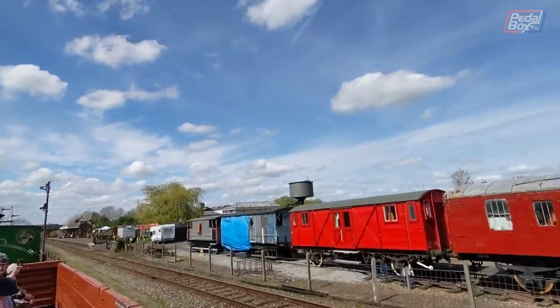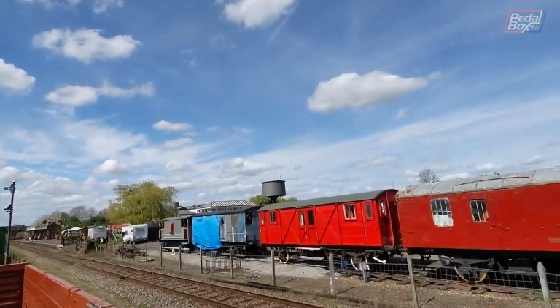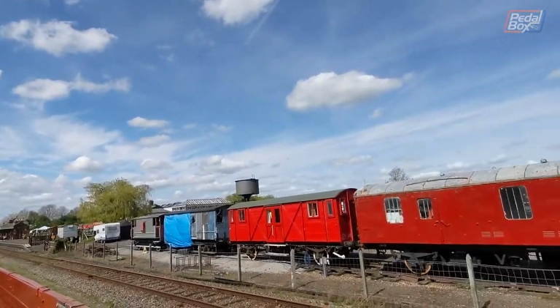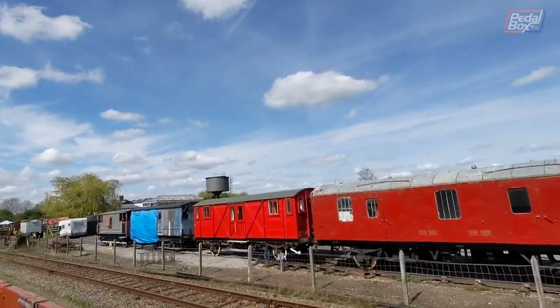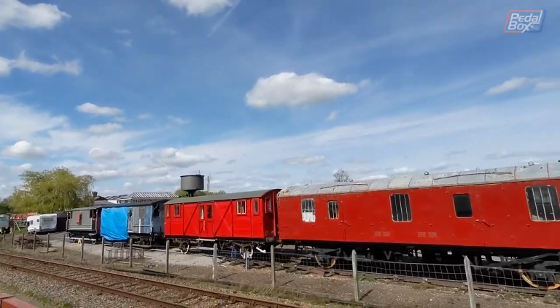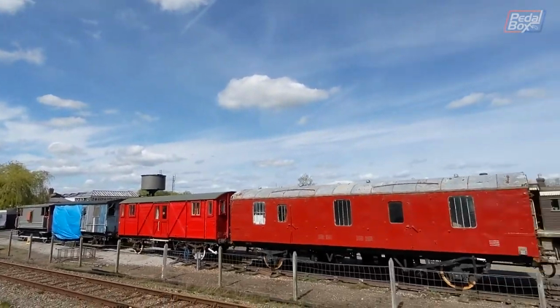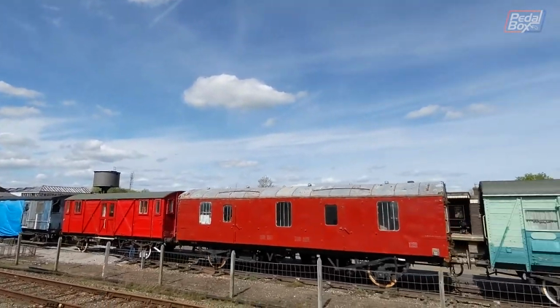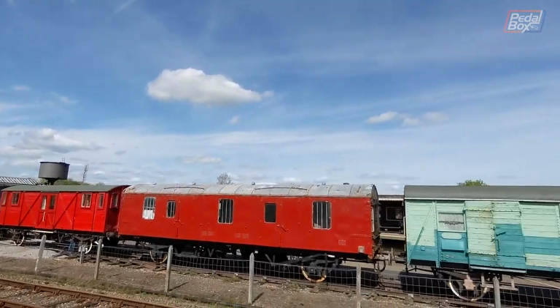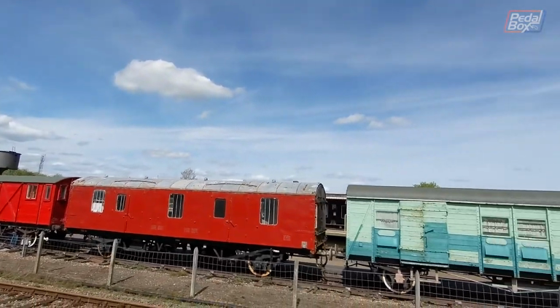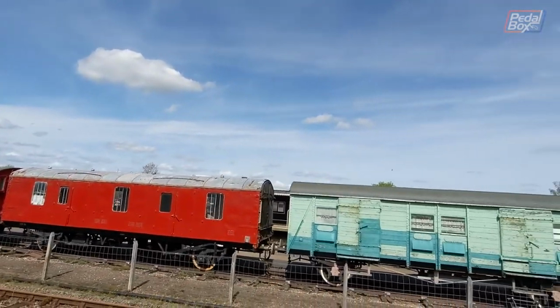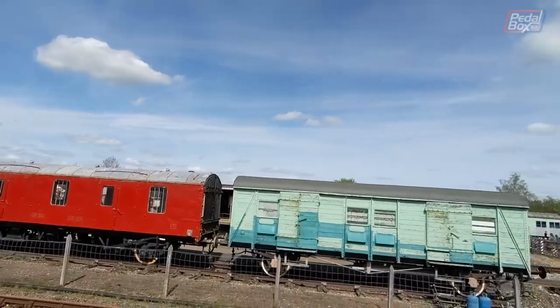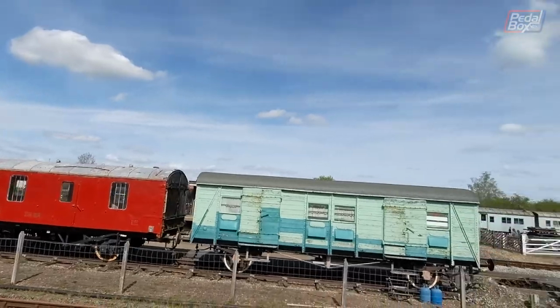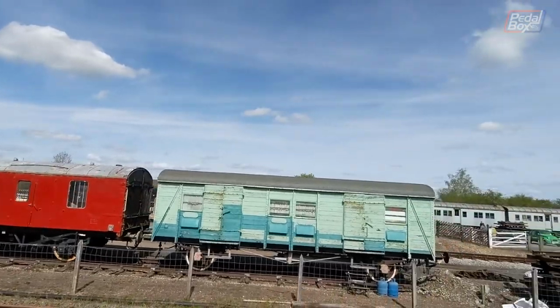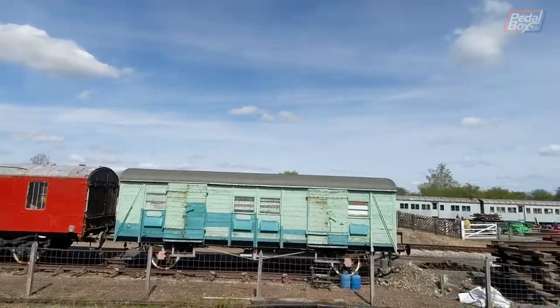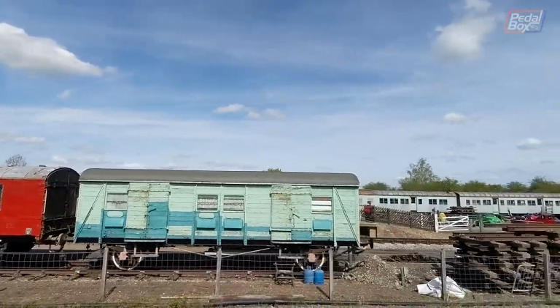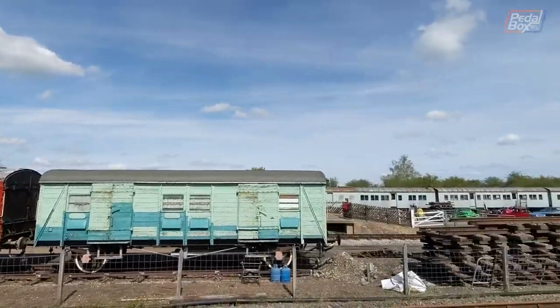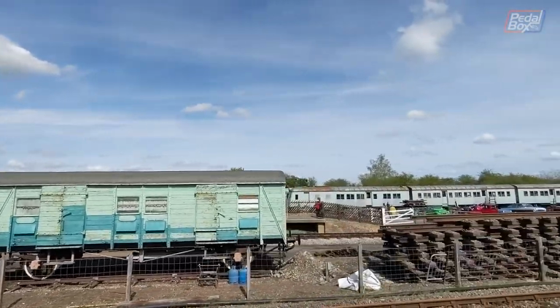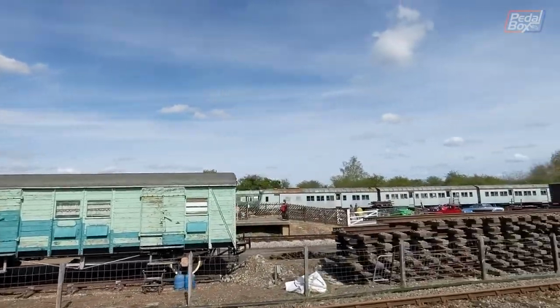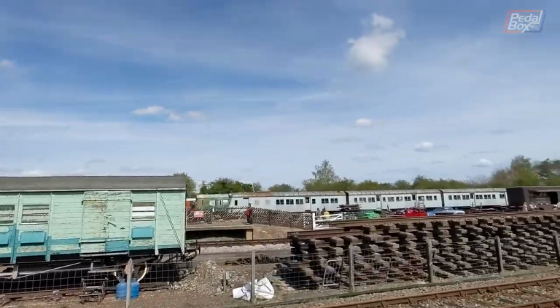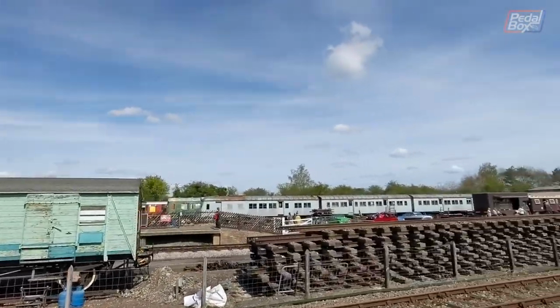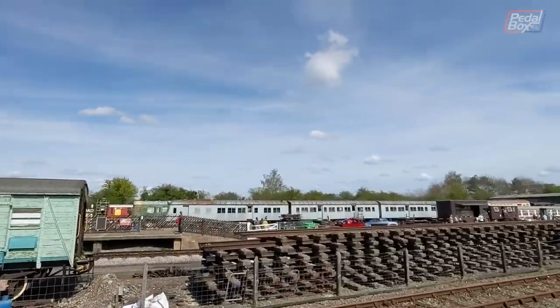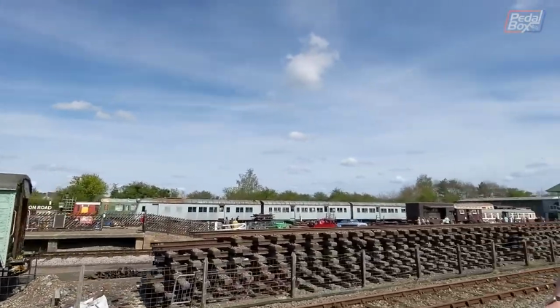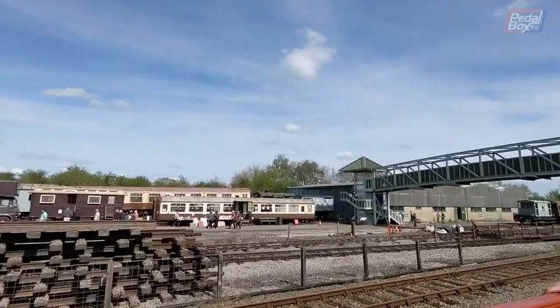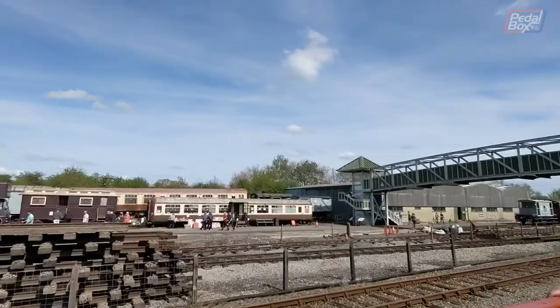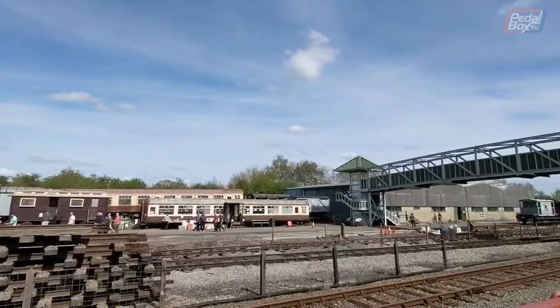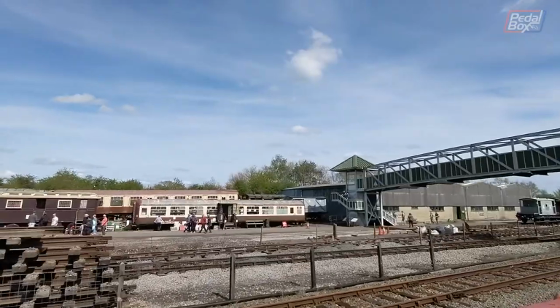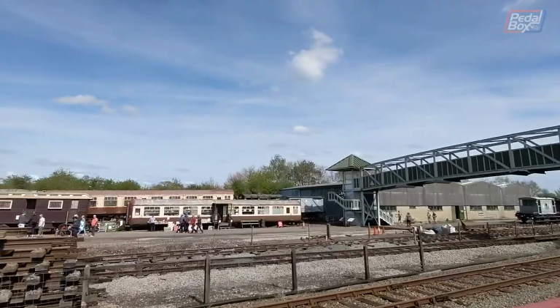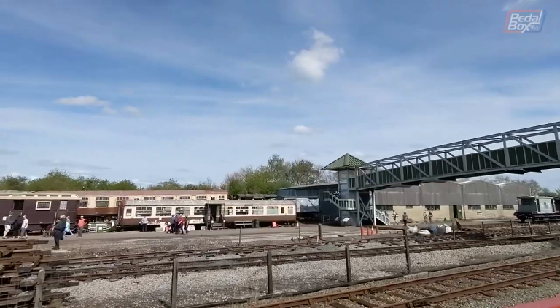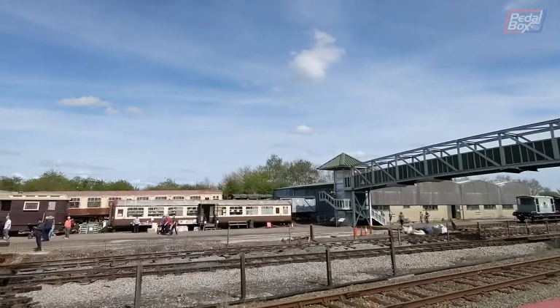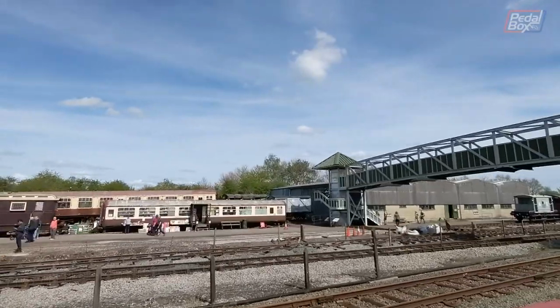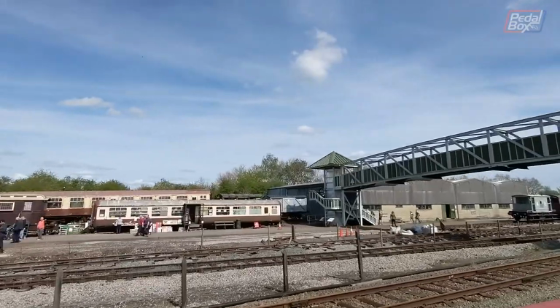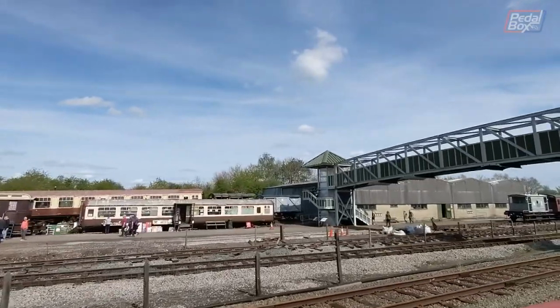On the way down the line, passing by more of the railway centre stock, we went under a footbridge also used in Taskmaster Season 6.